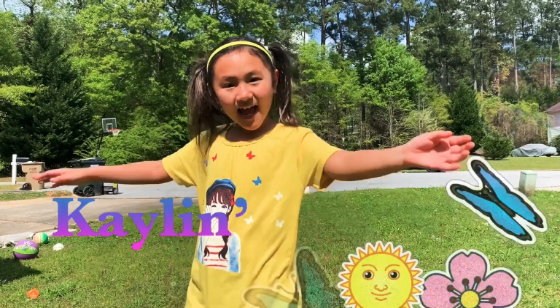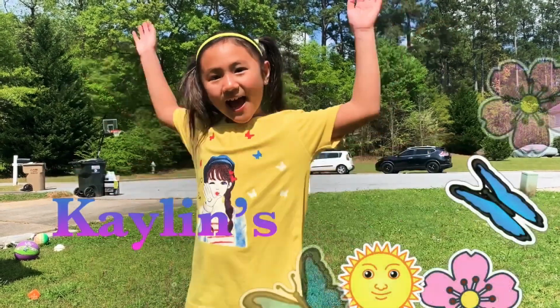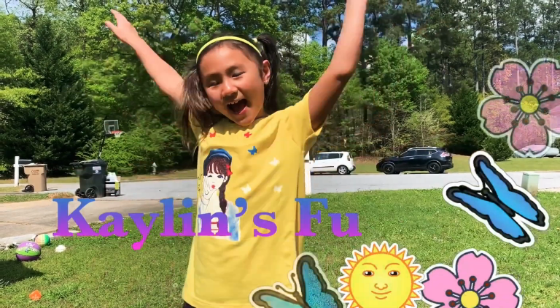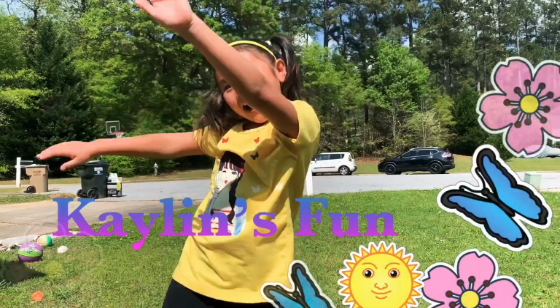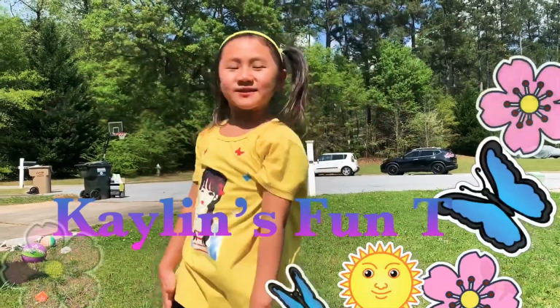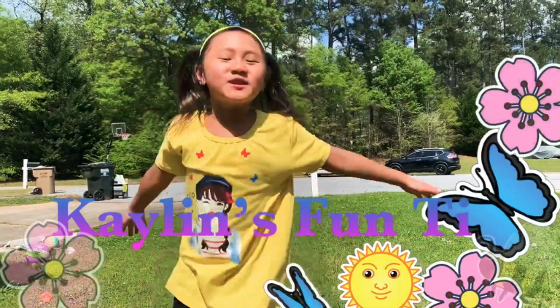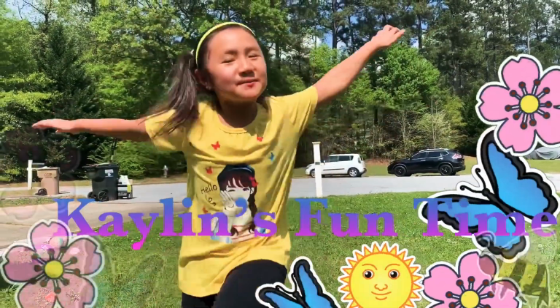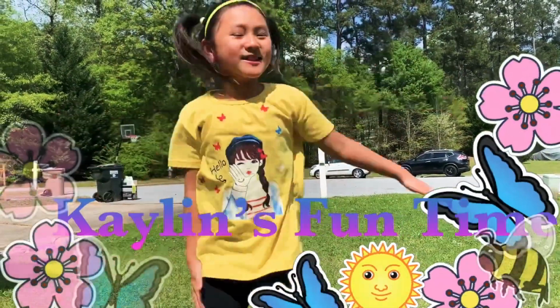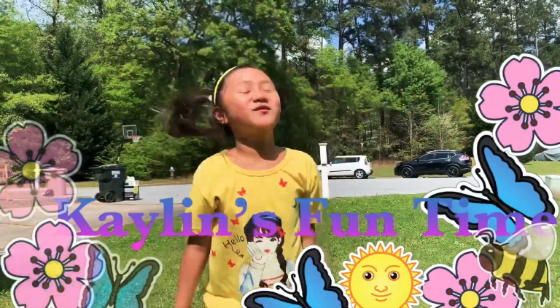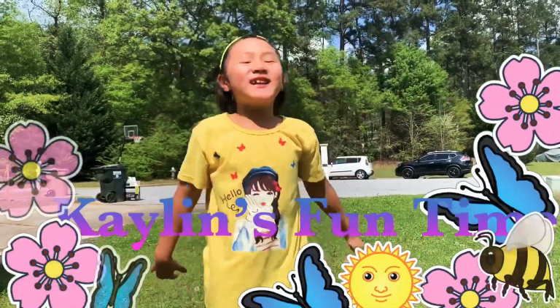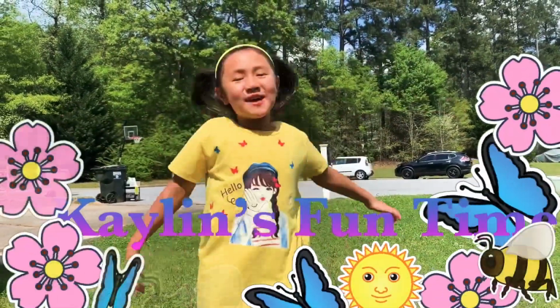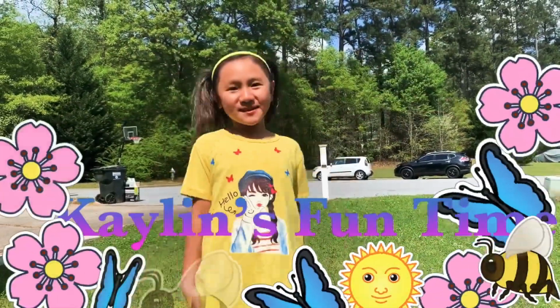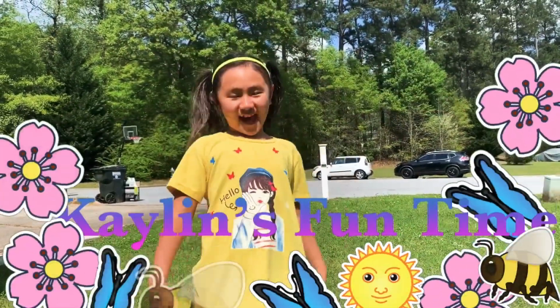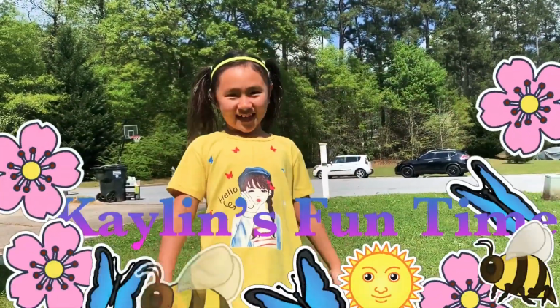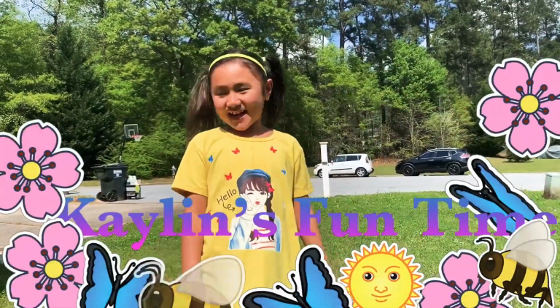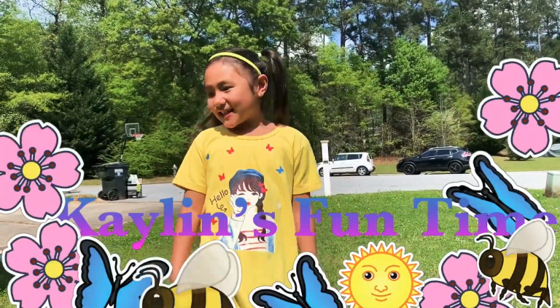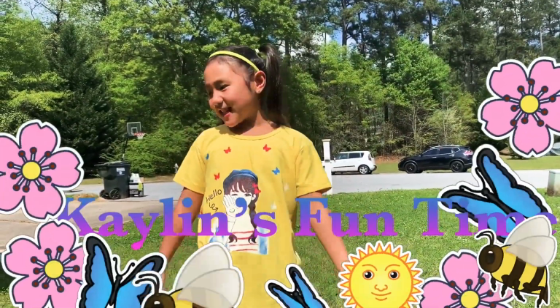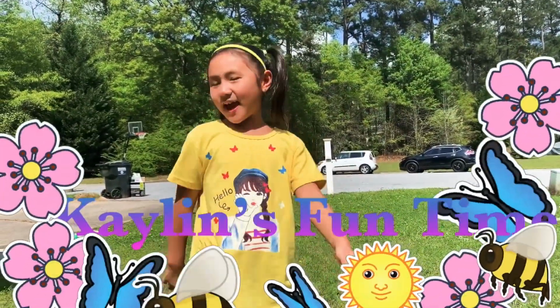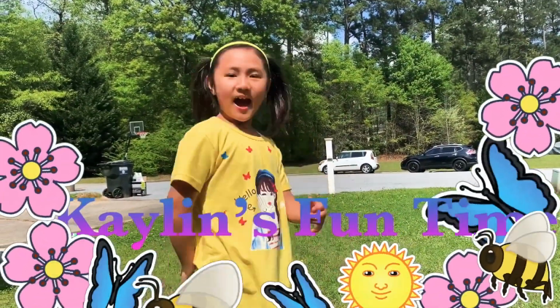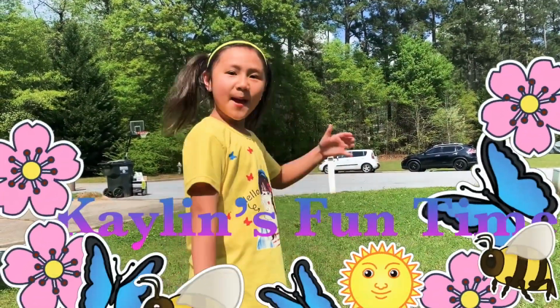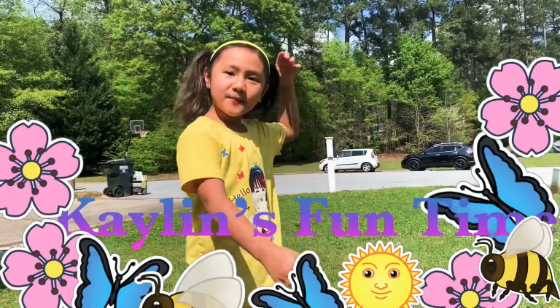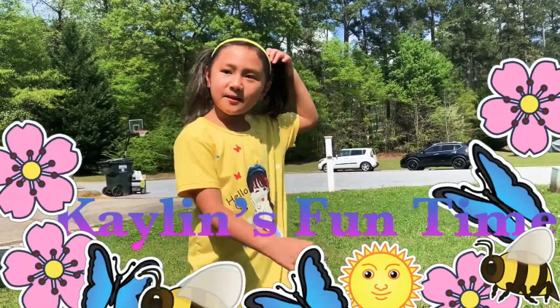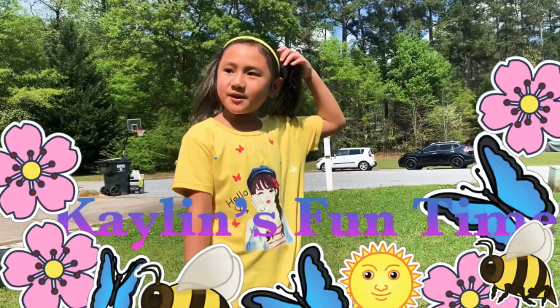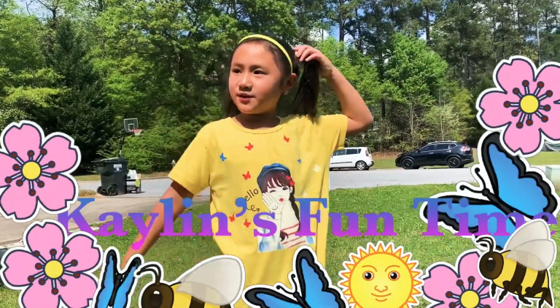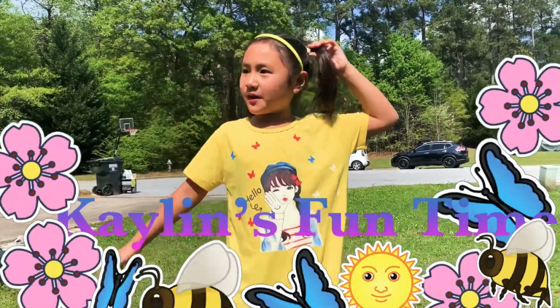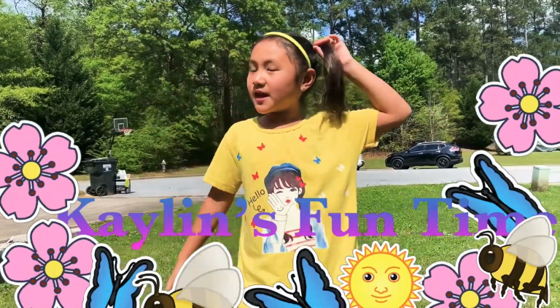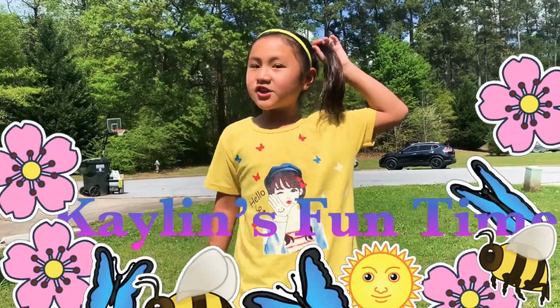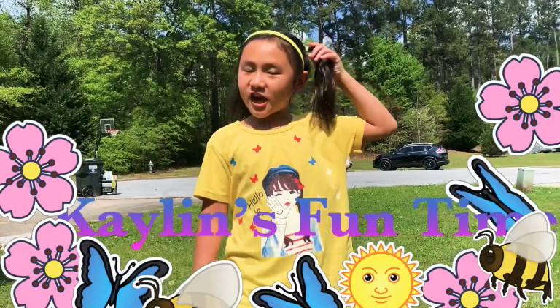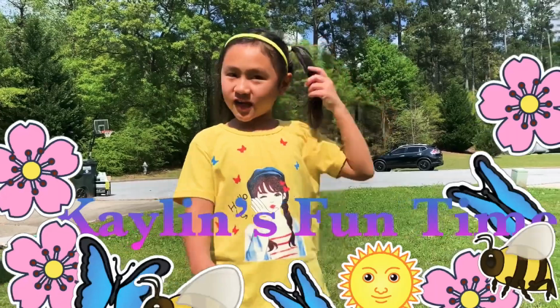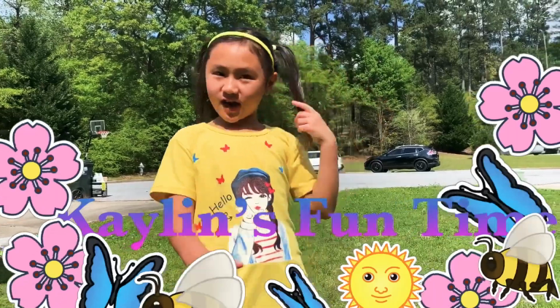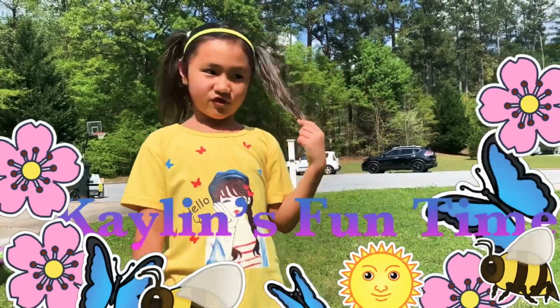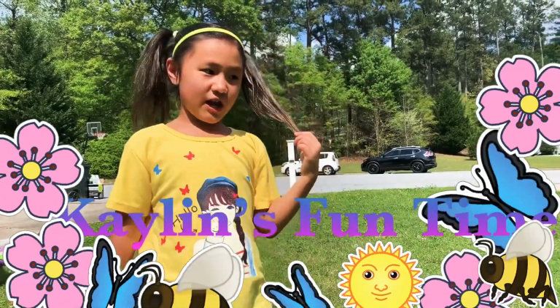Hi guys, welcome back to Fun Talent with Caitlin. Today I'm going to be doing the Shake It Off Challenge.